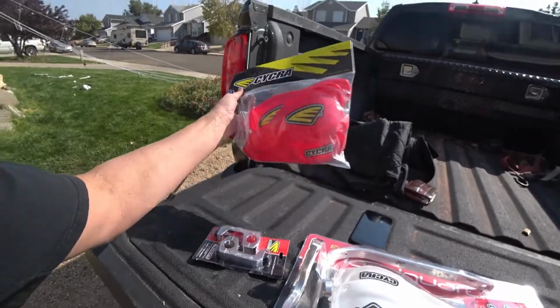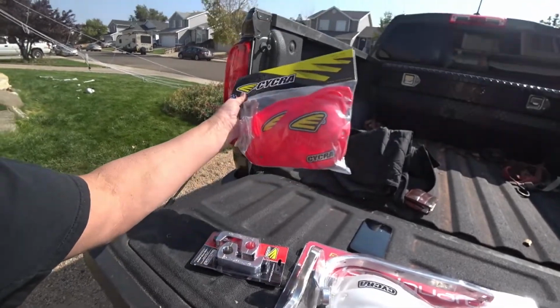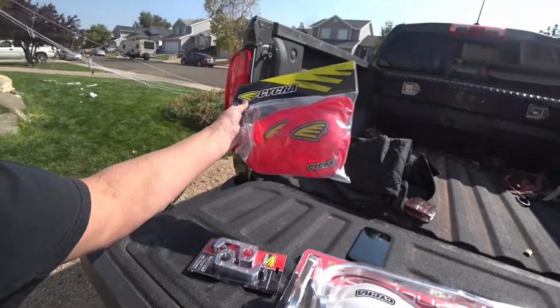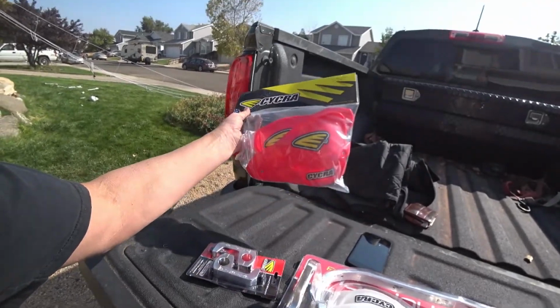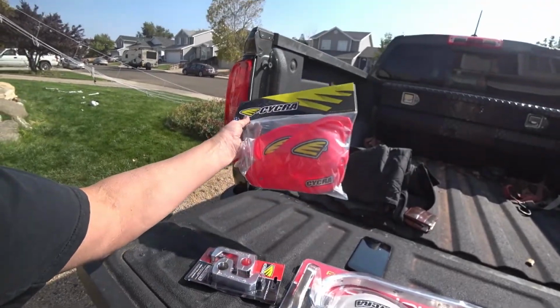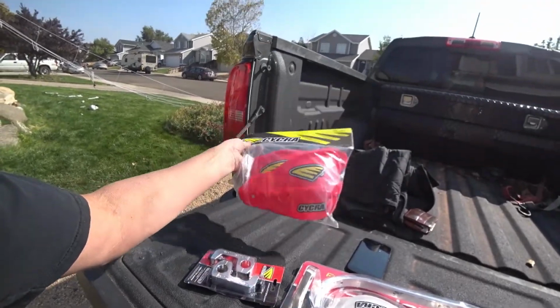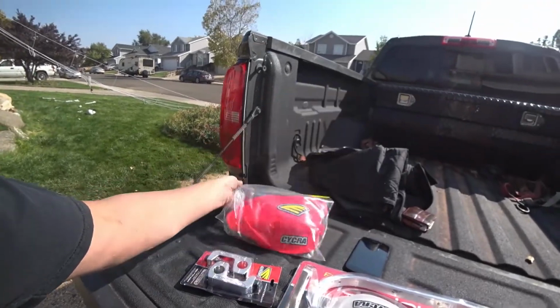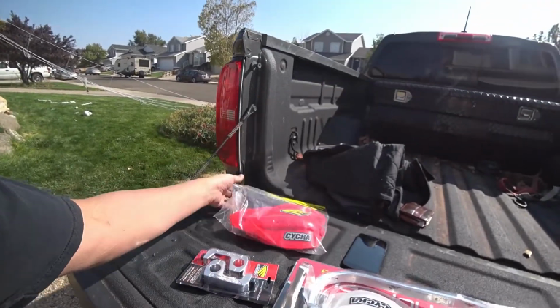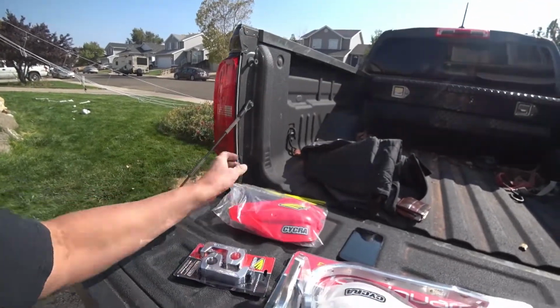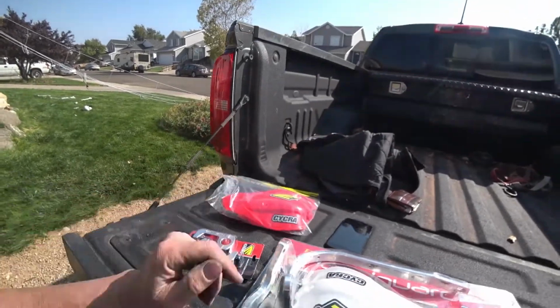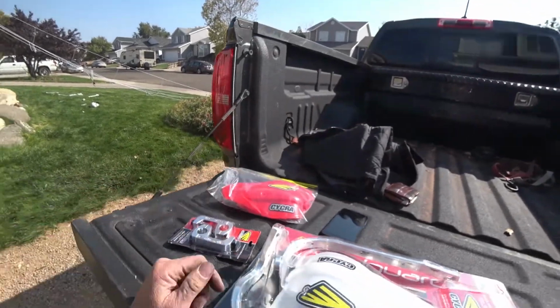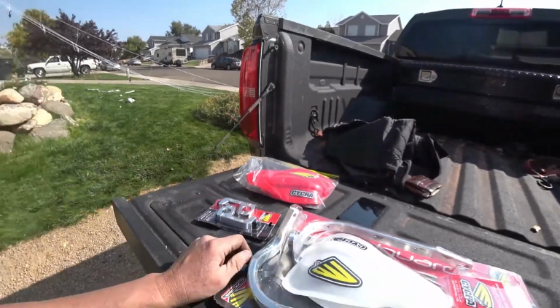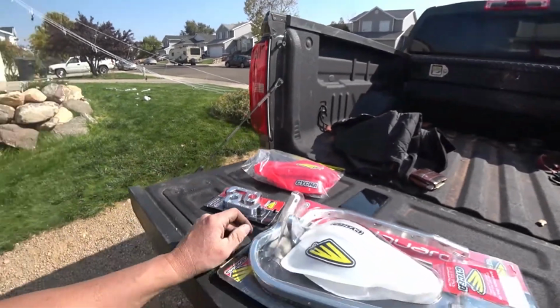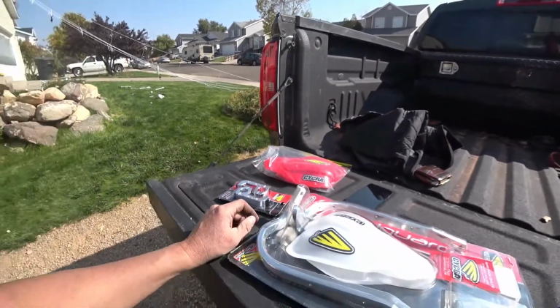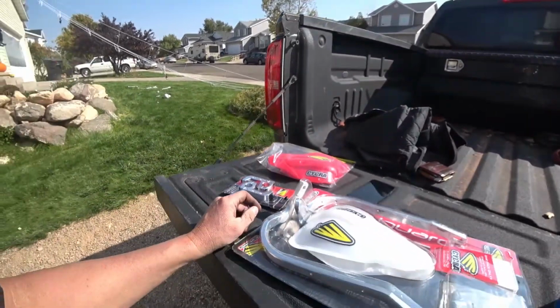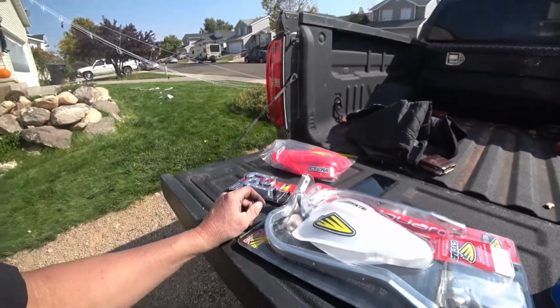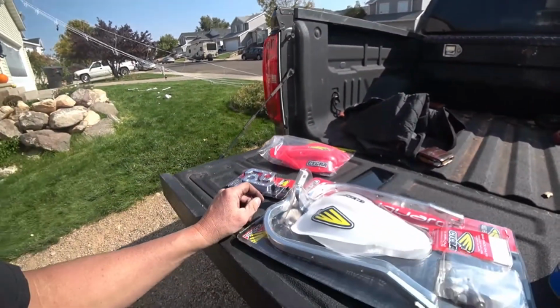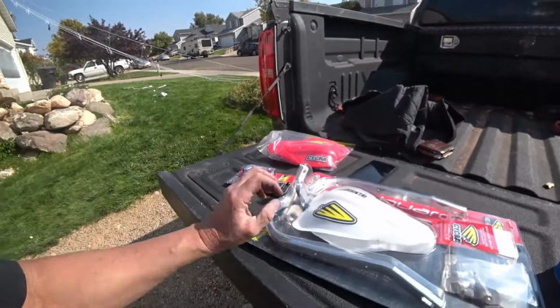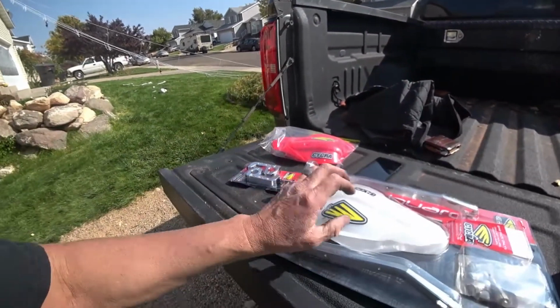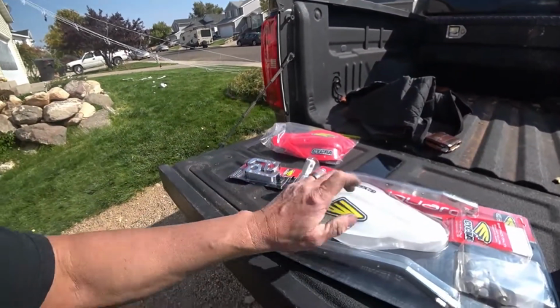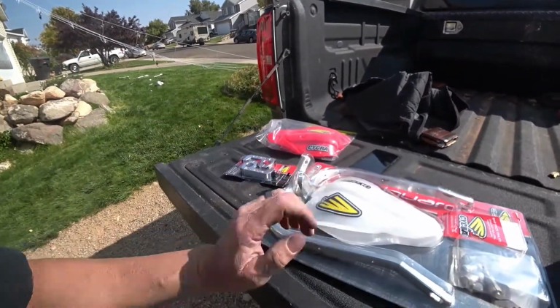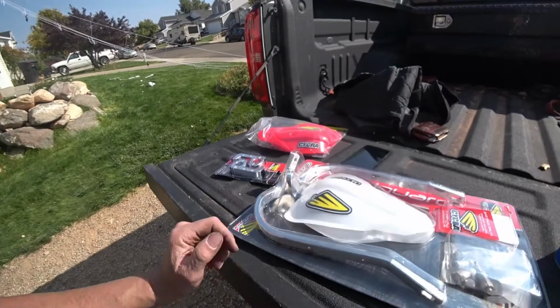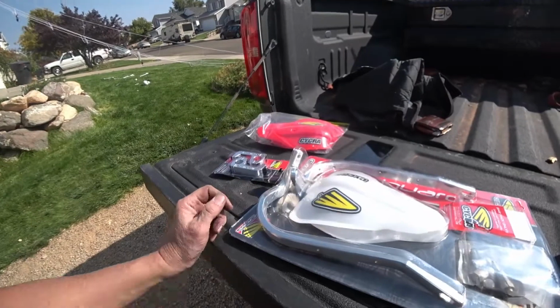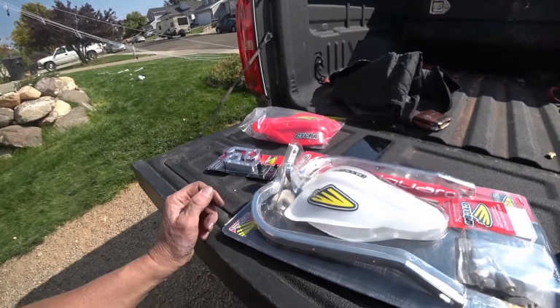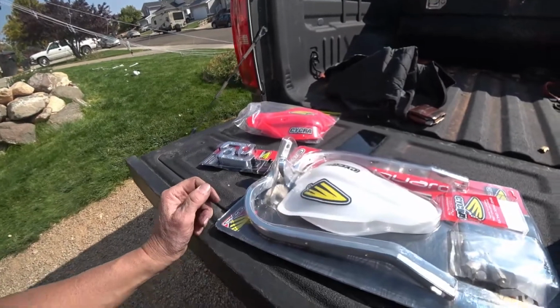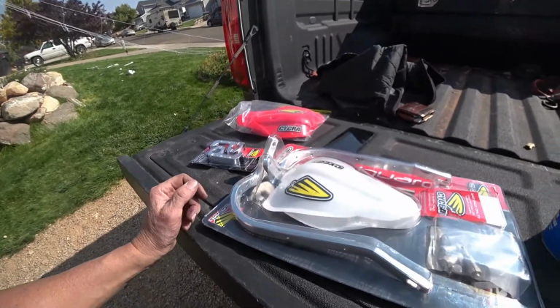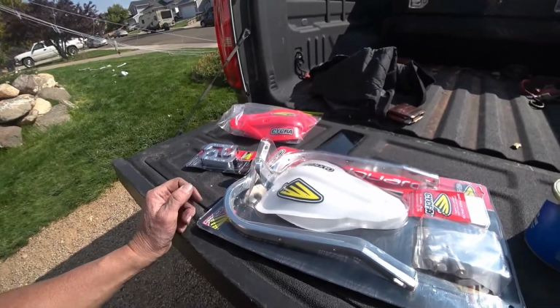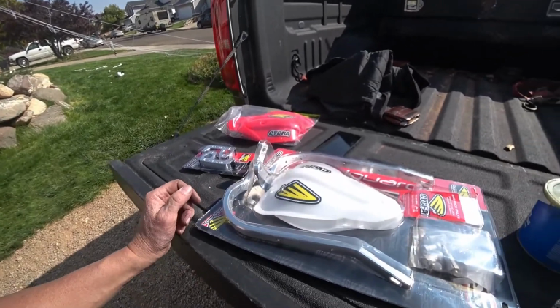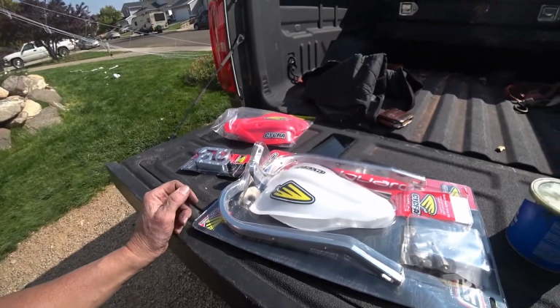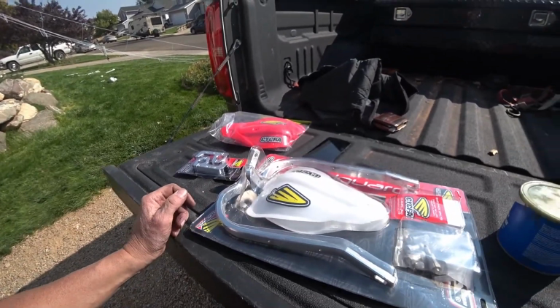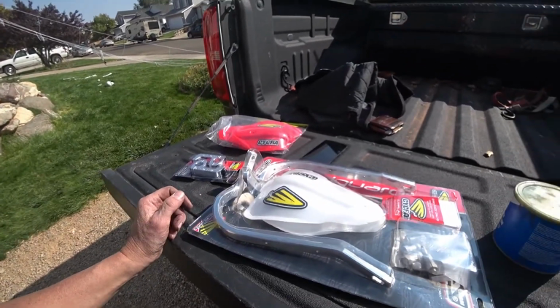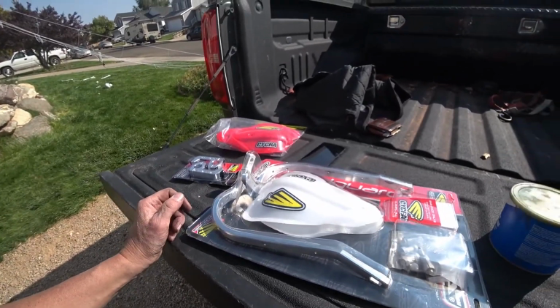I wanted these separately, so I did that, and I'll have some white spares. If anybody needs some, let me know.